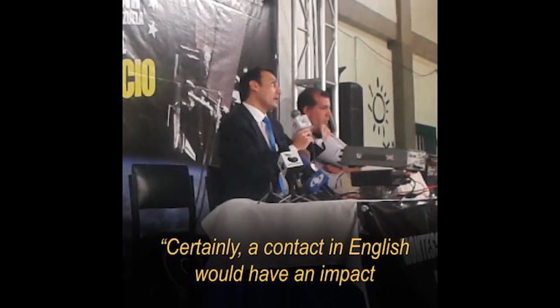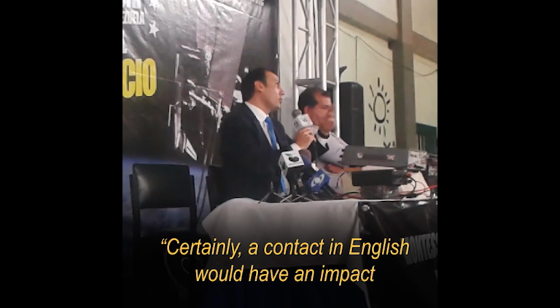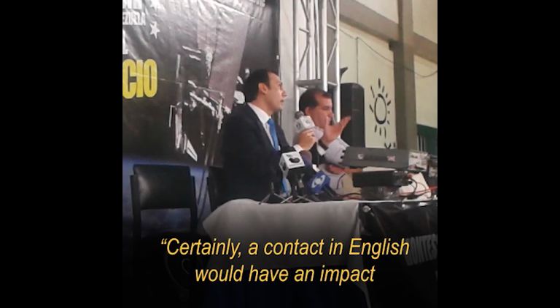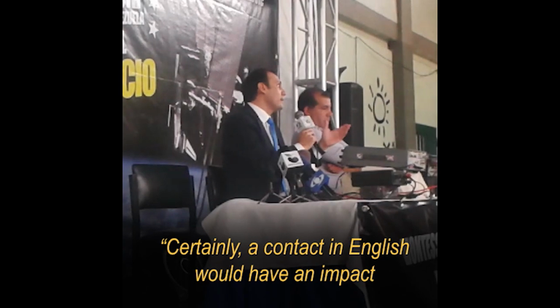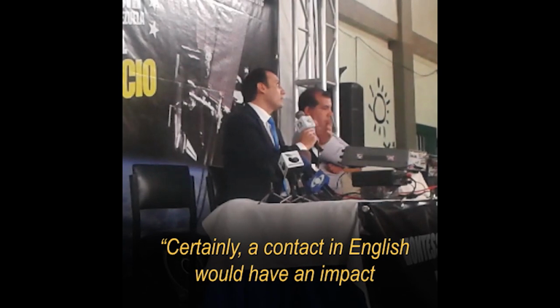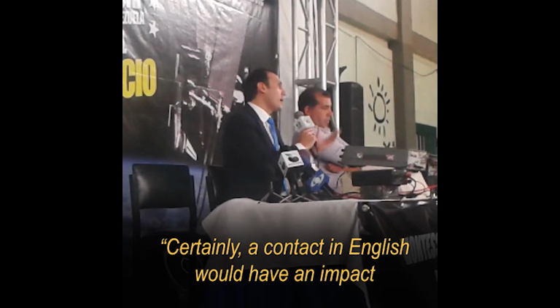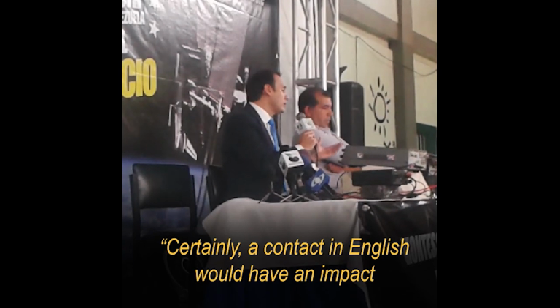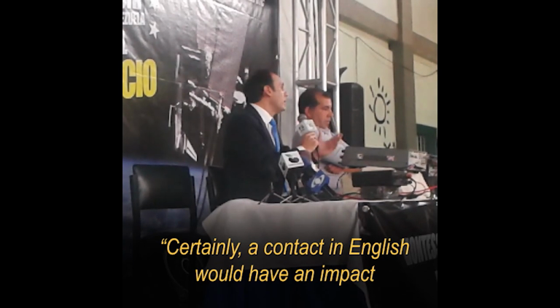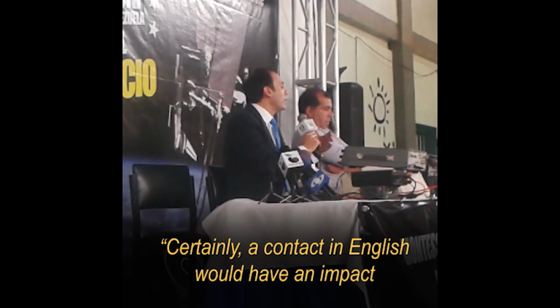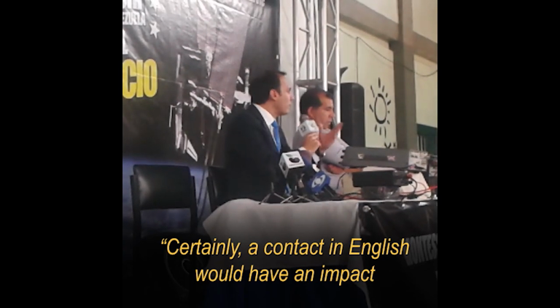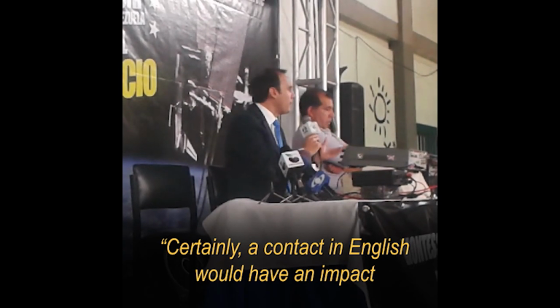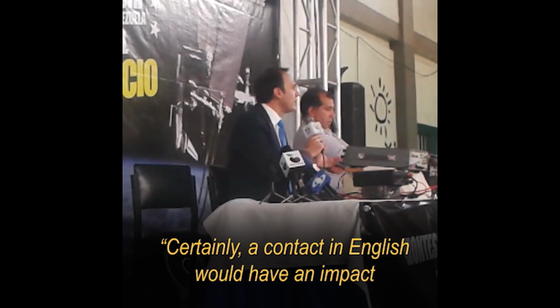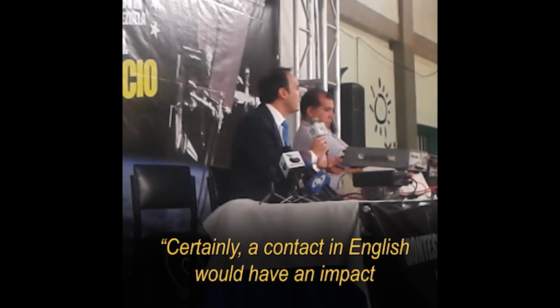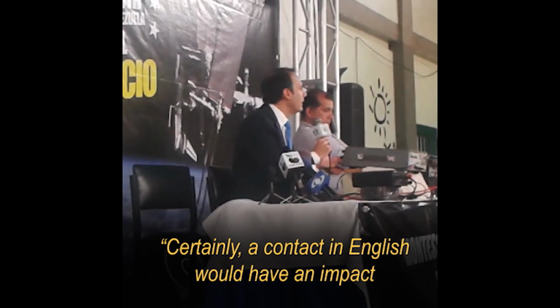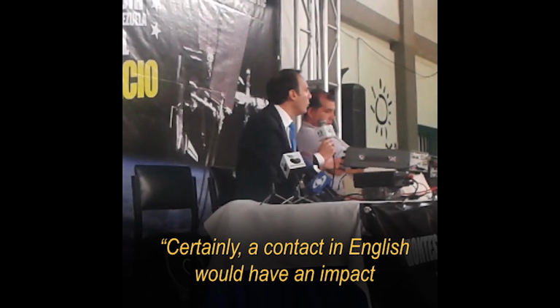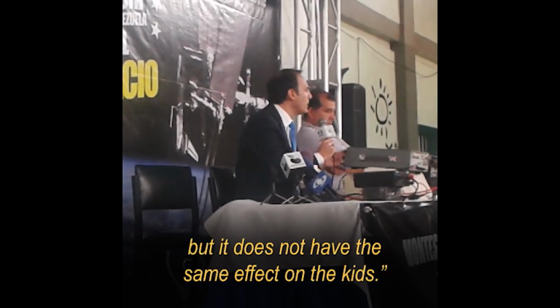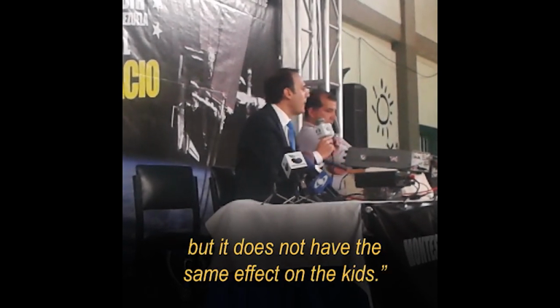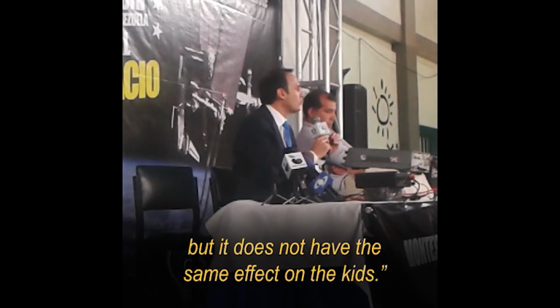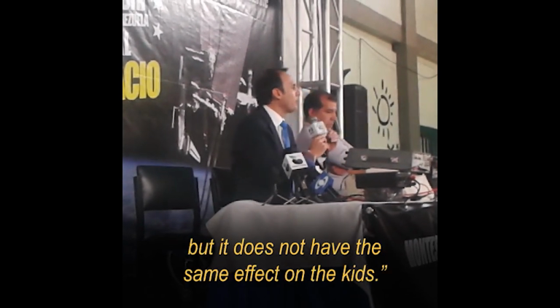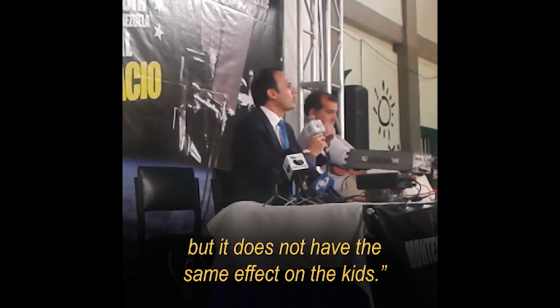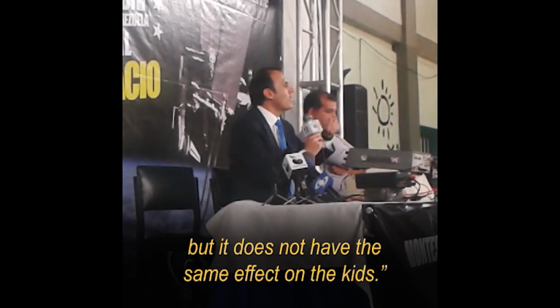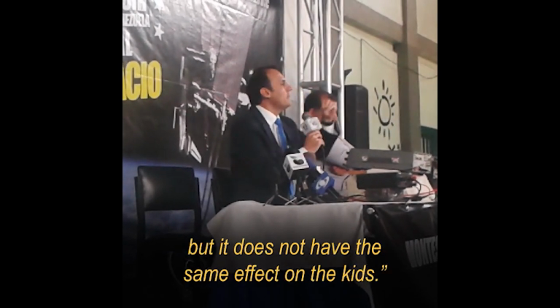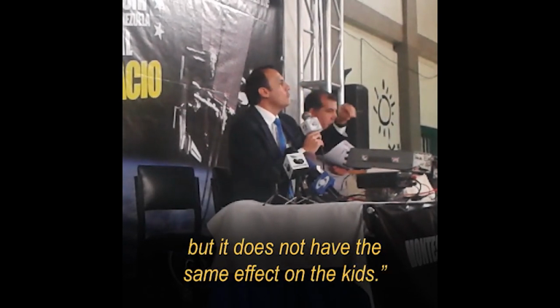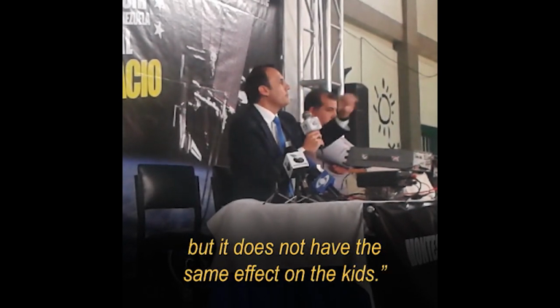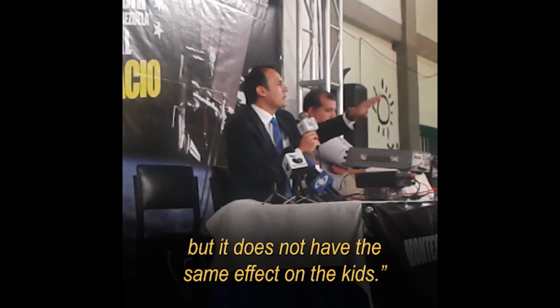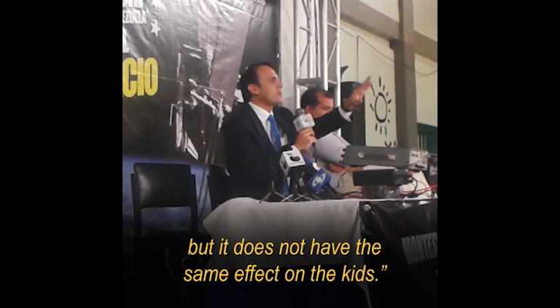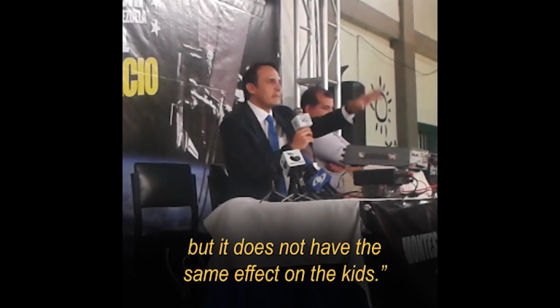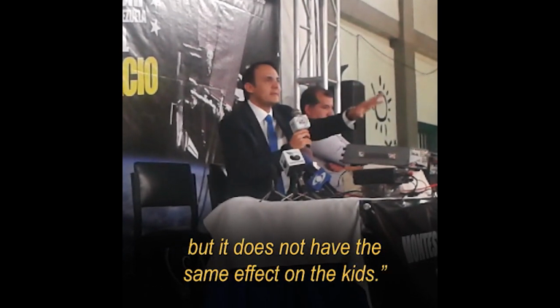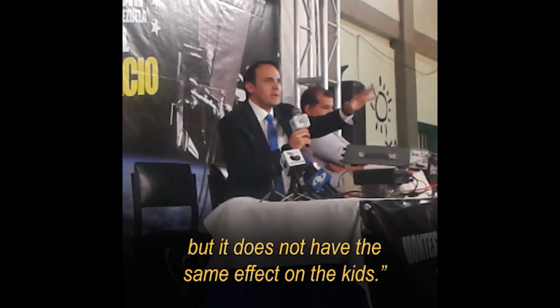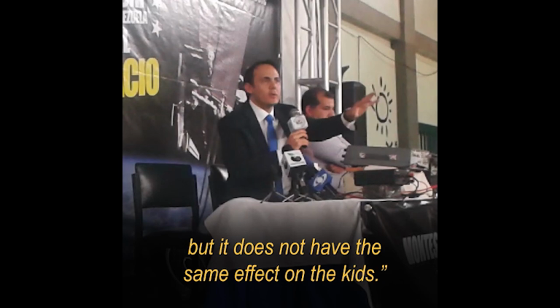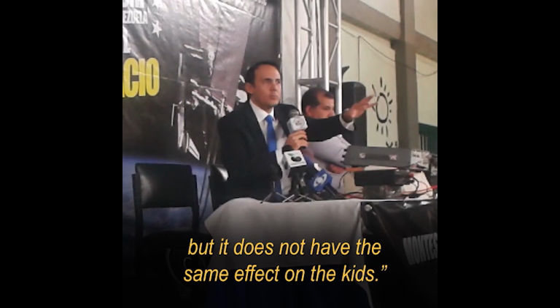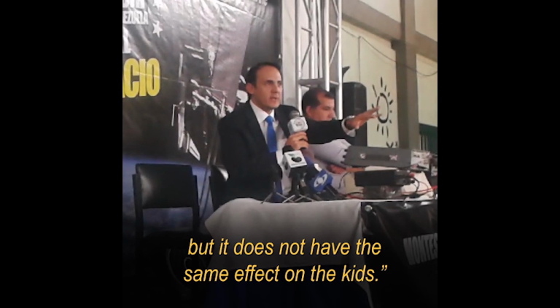Because, undoubtedly, if it had been in English it would also have had an impact, but it's not the same impact that it had on the boys when it was in their own language.